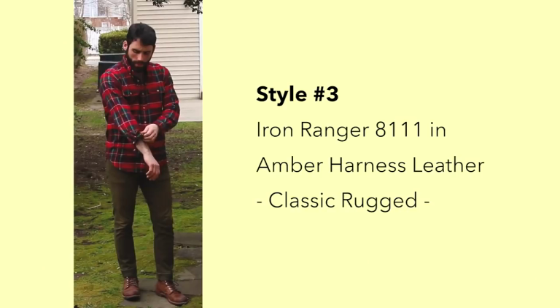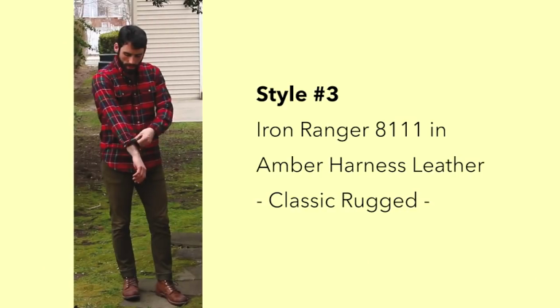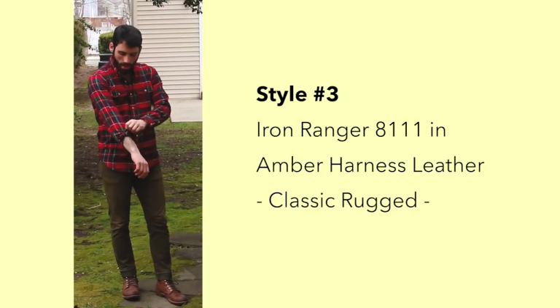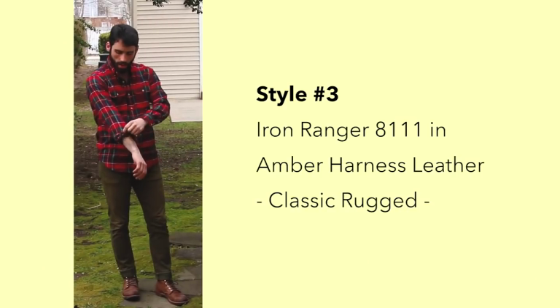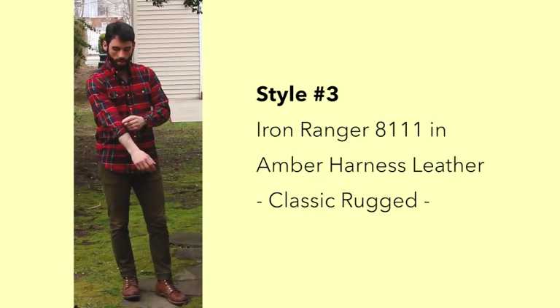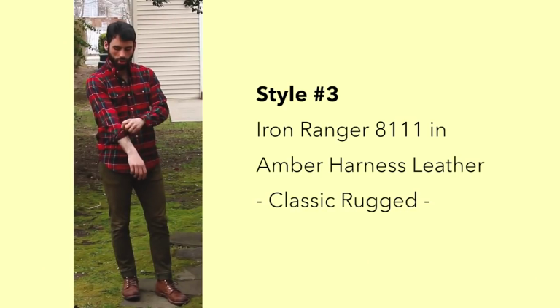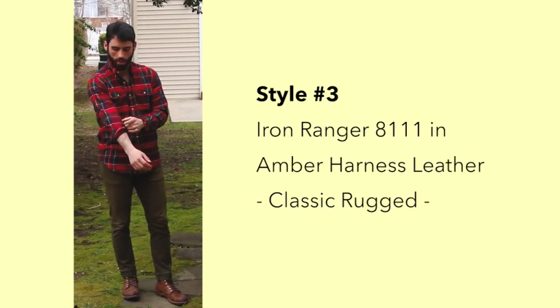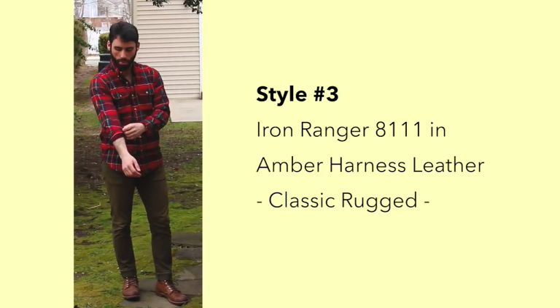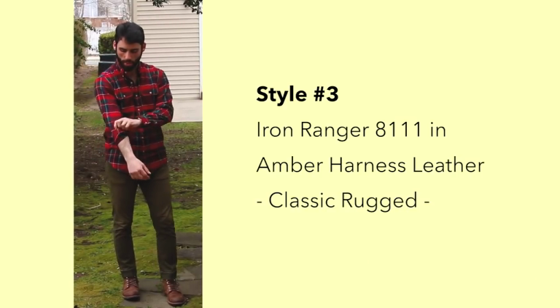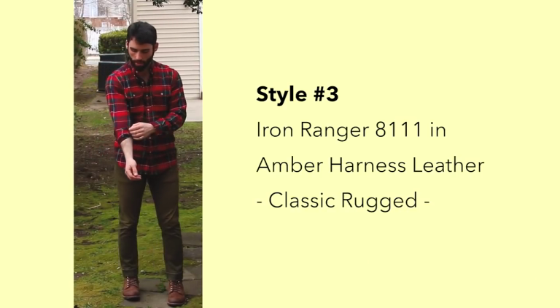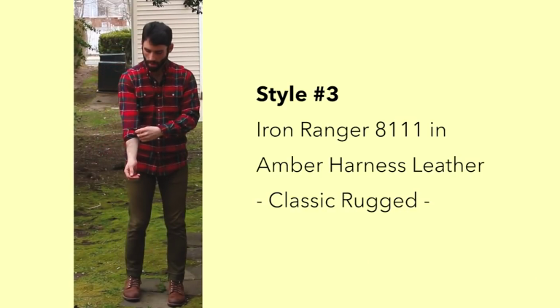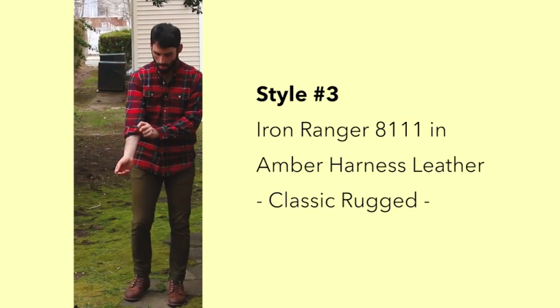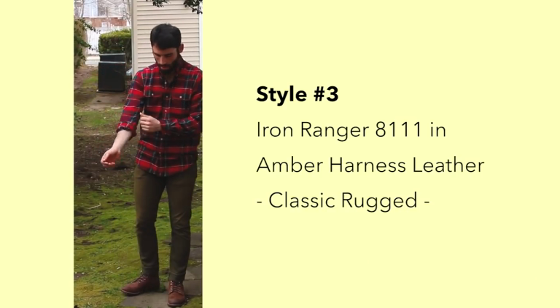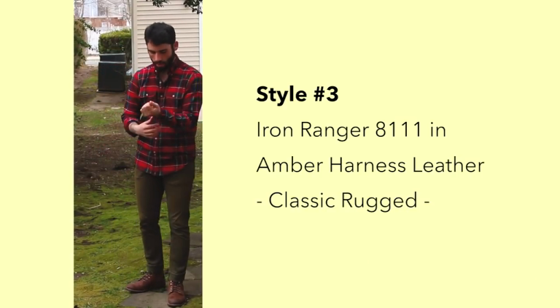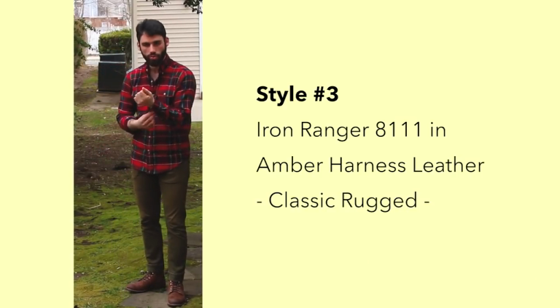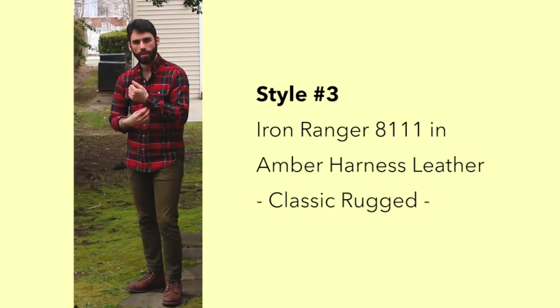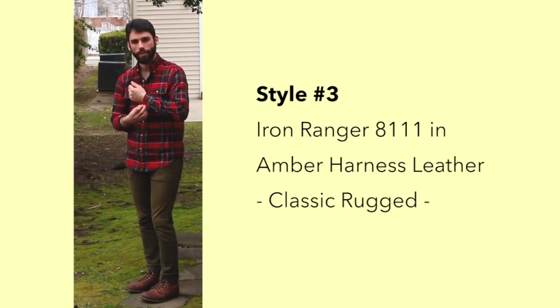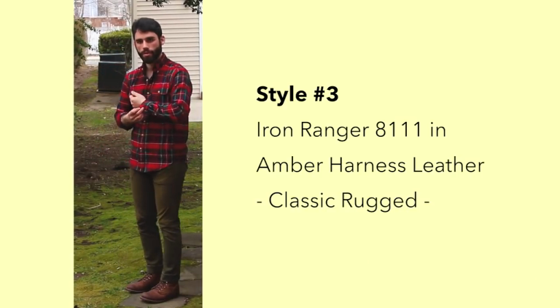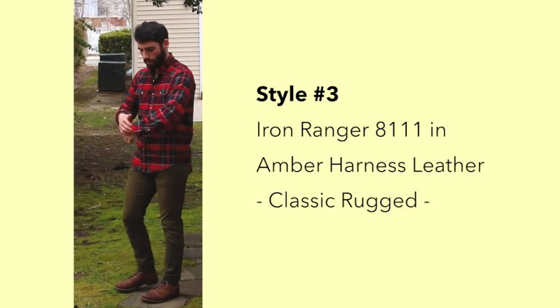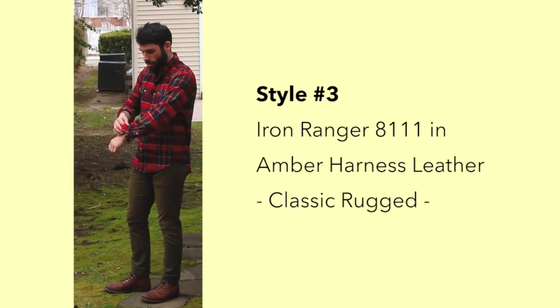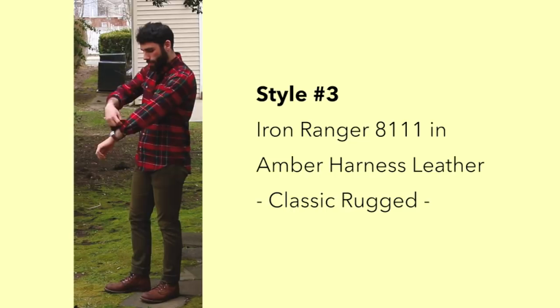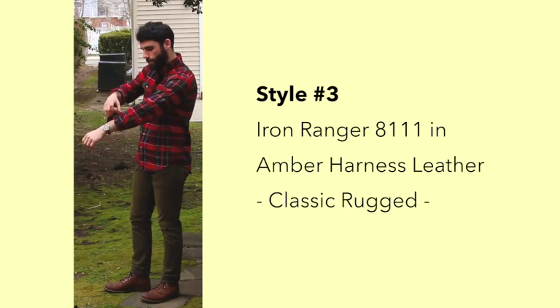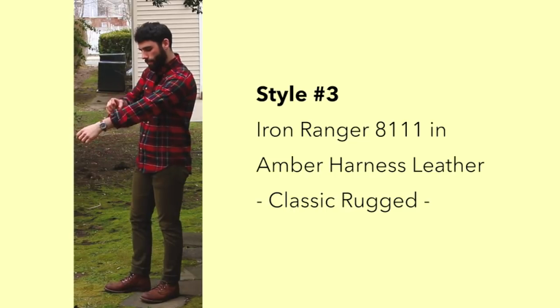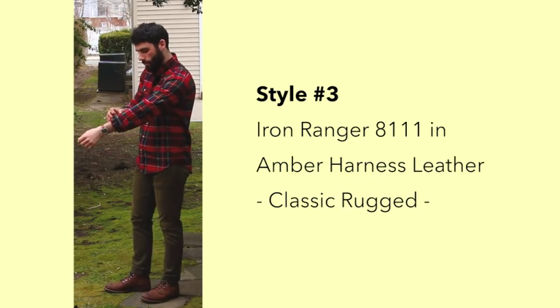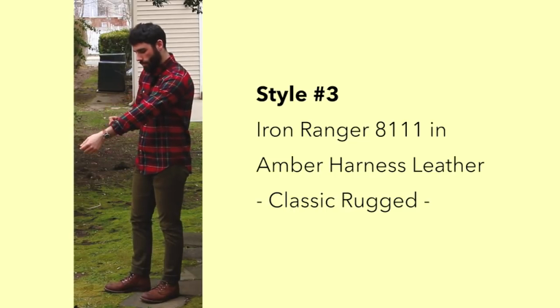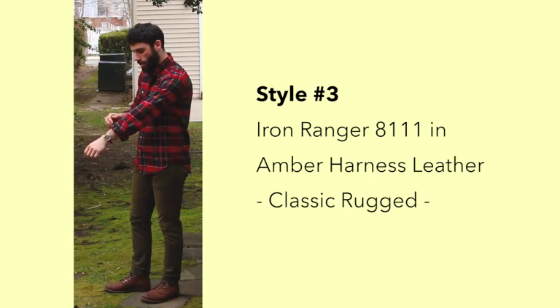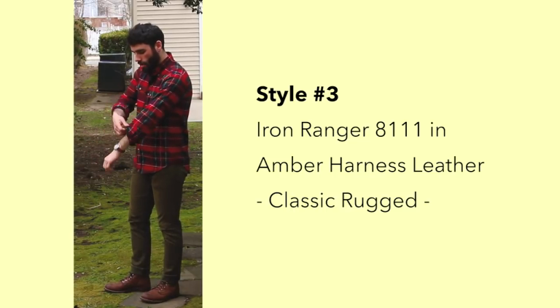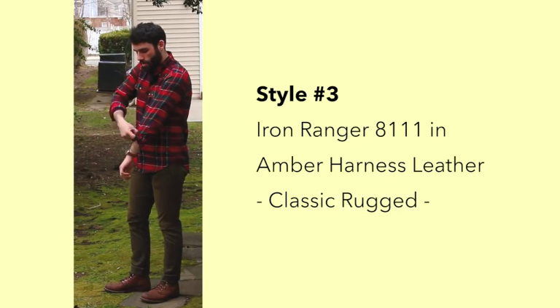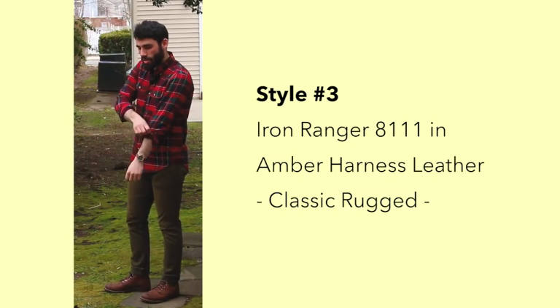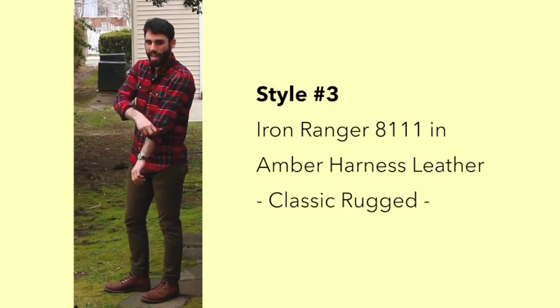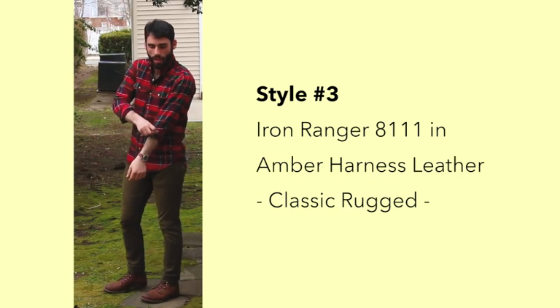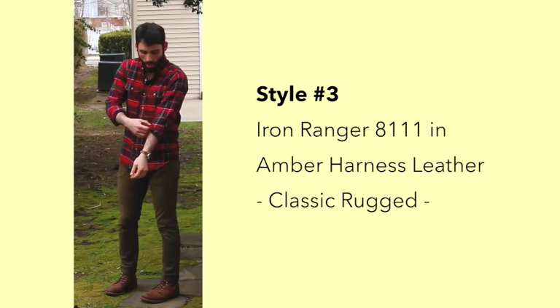And the last one I paired with the Iron Rangers — the most iconic look for me — is that awesome lumberjack red flannel. Looks killer.